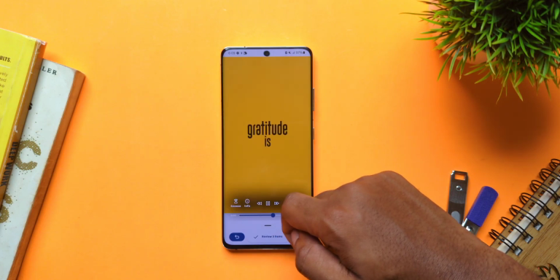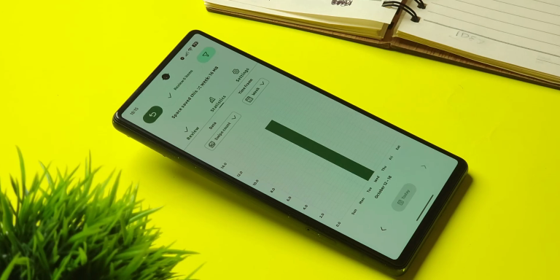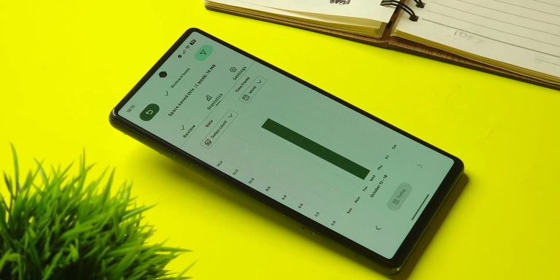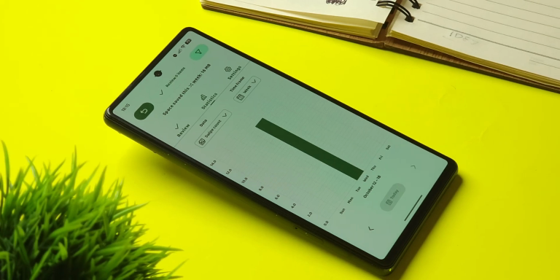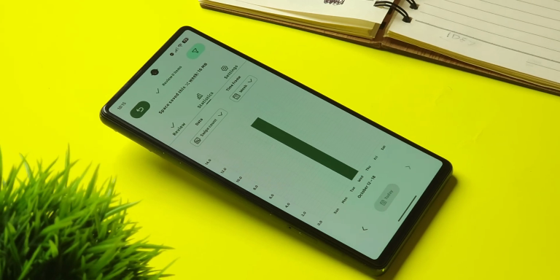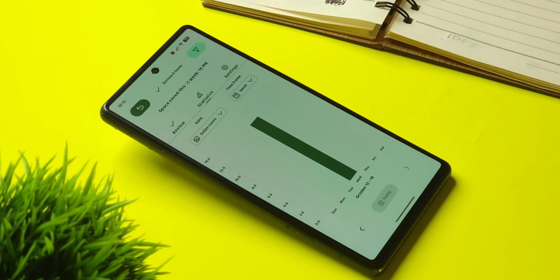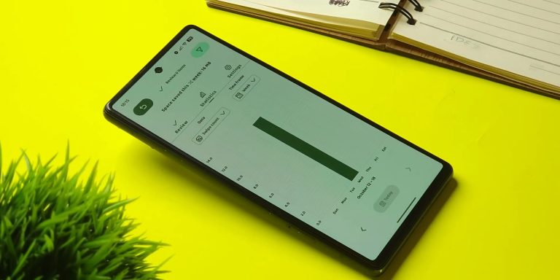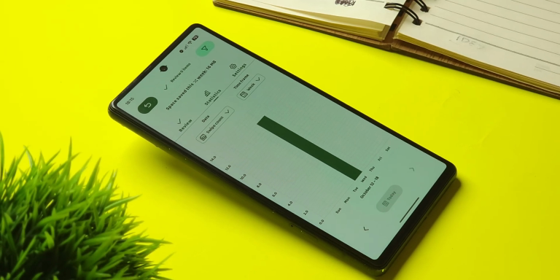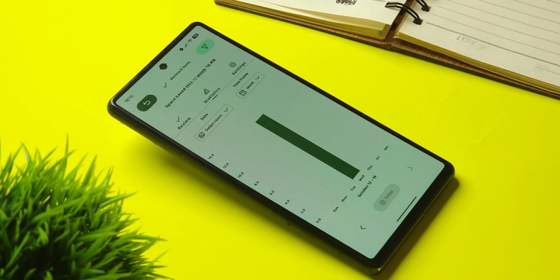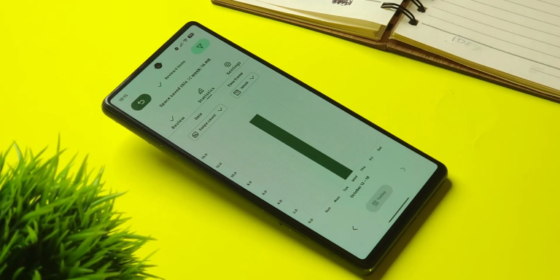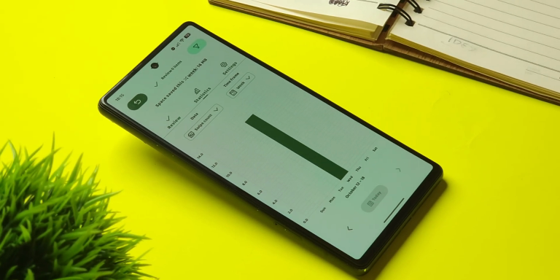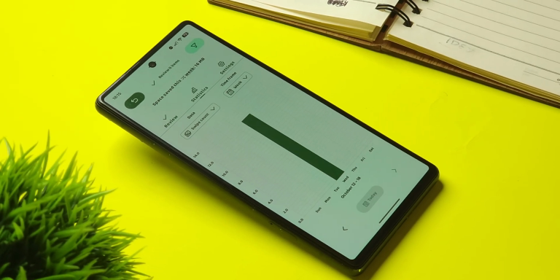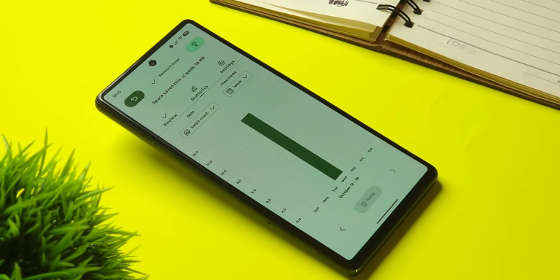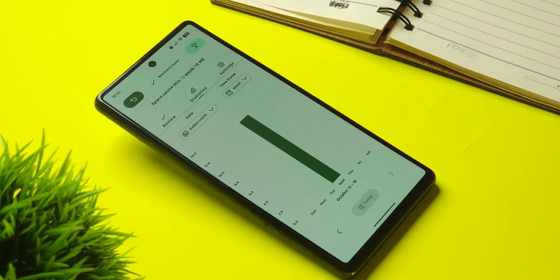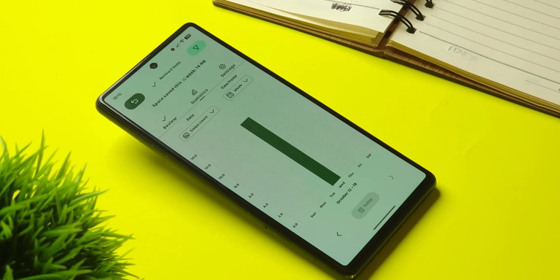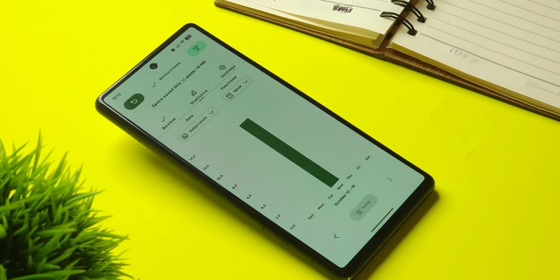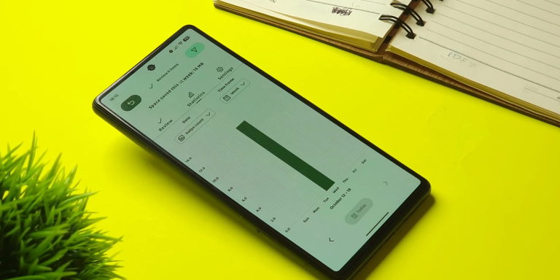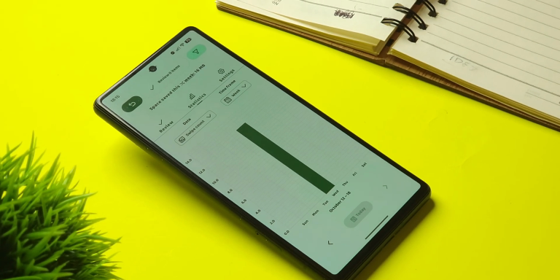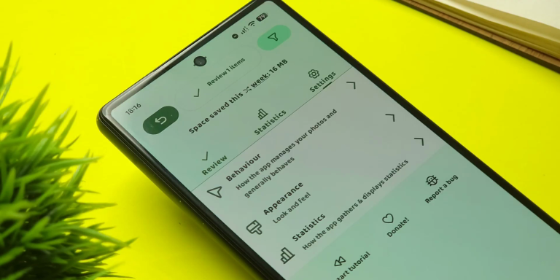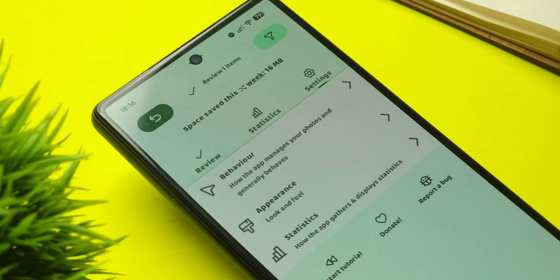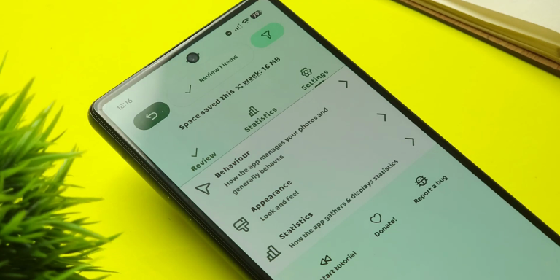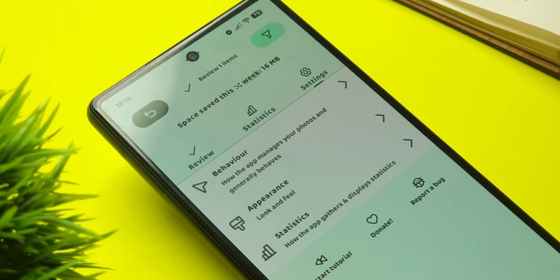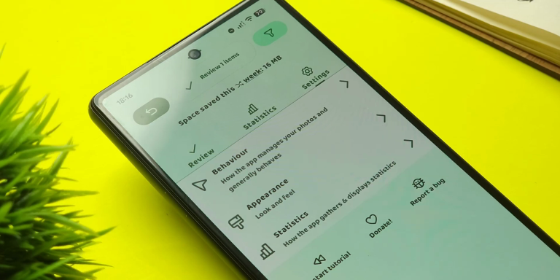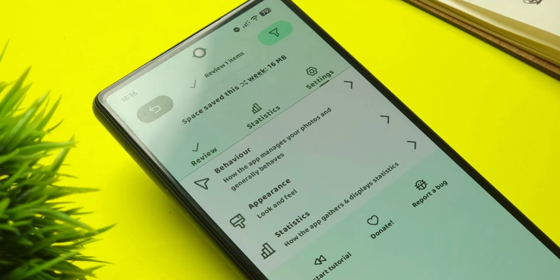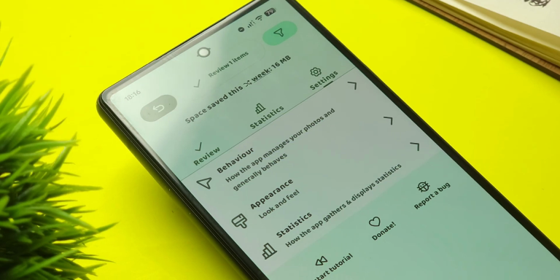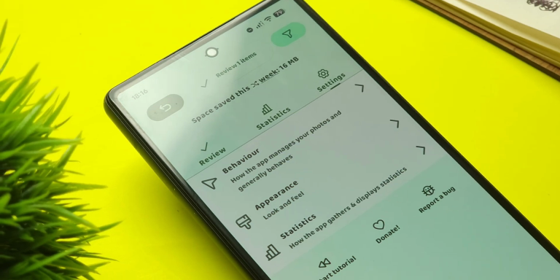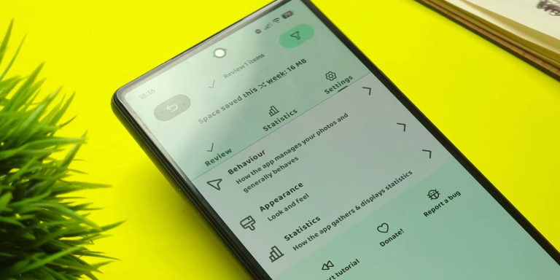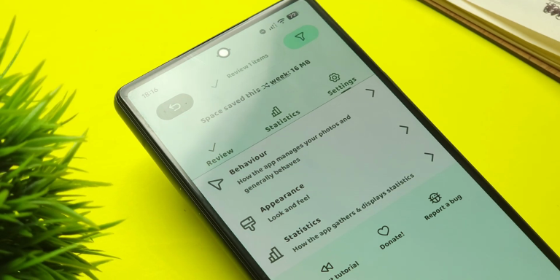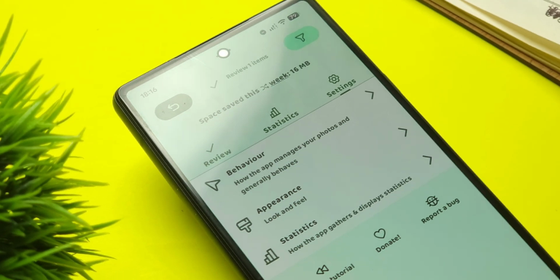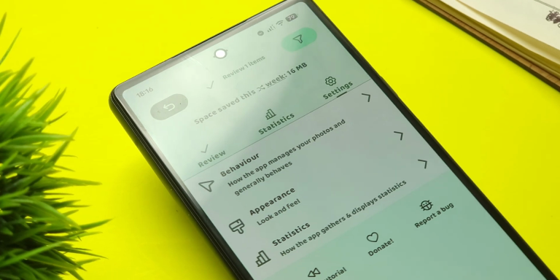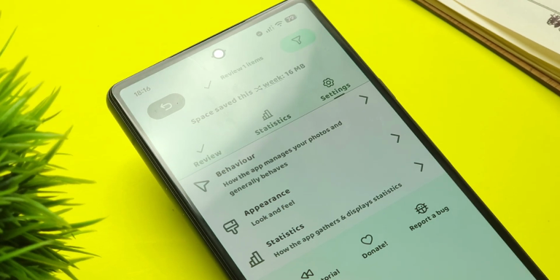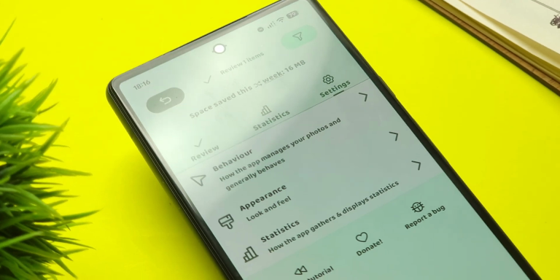It's simple, lightweight, and just makes tidying up your gallery way, way easier.